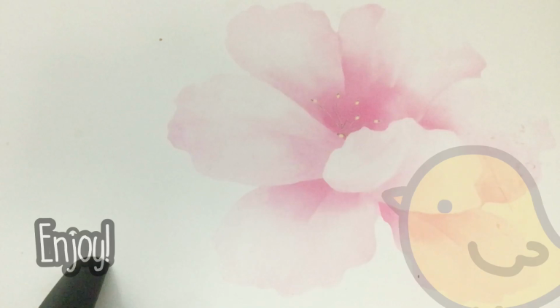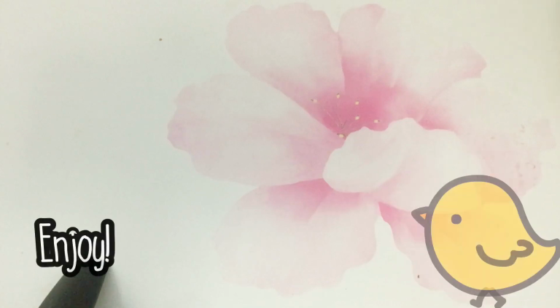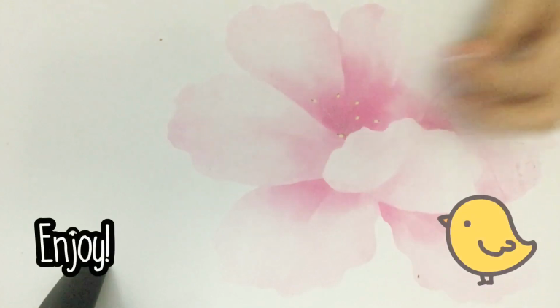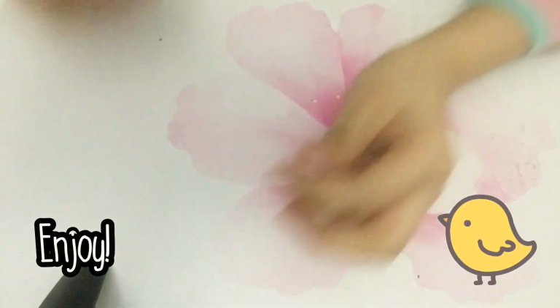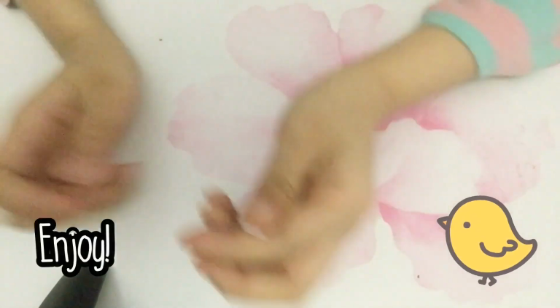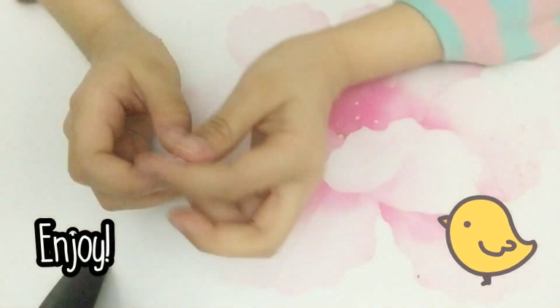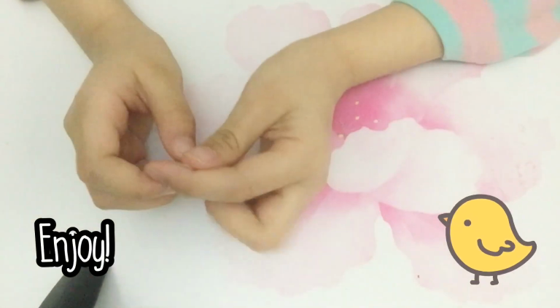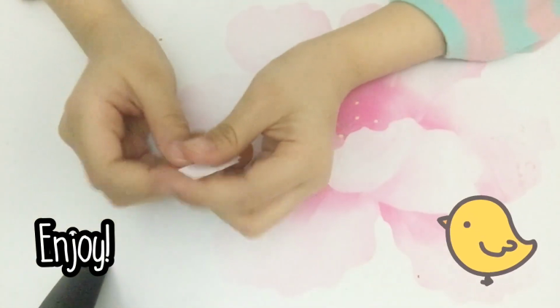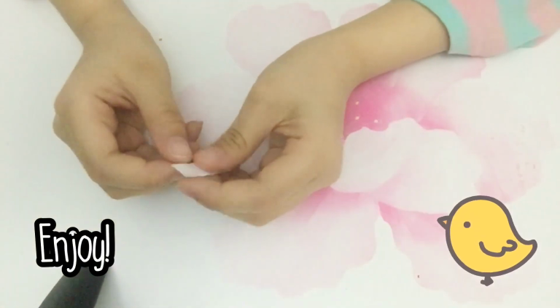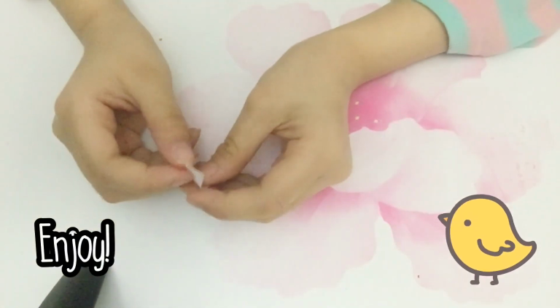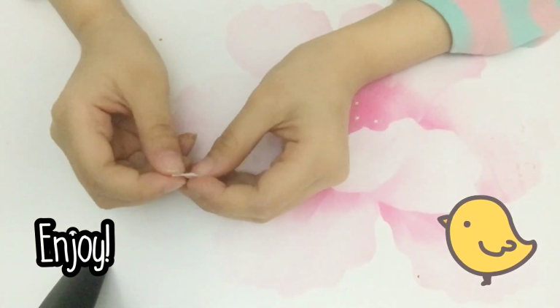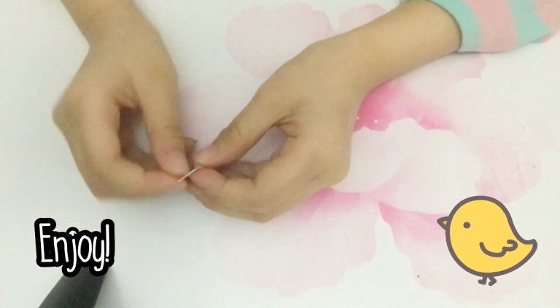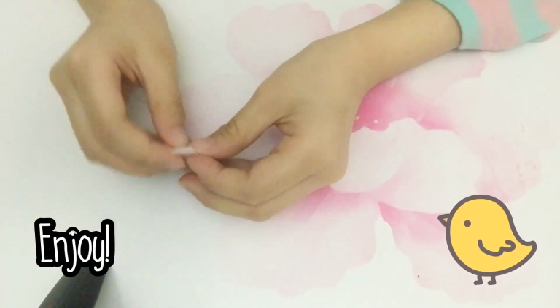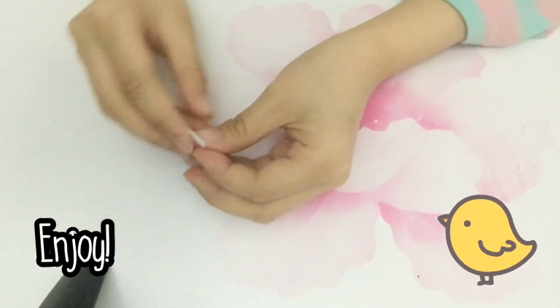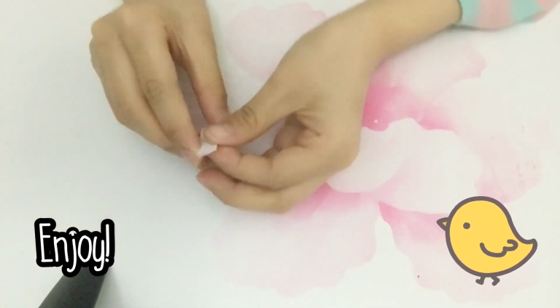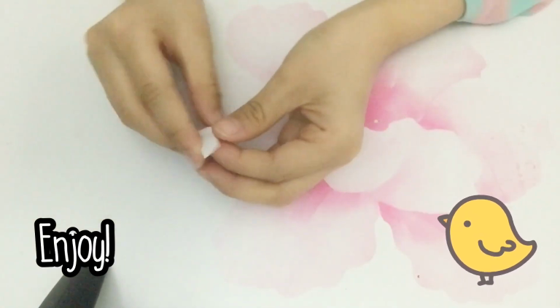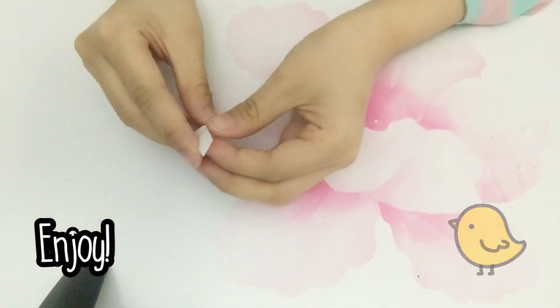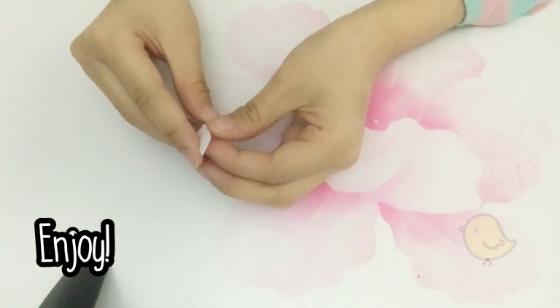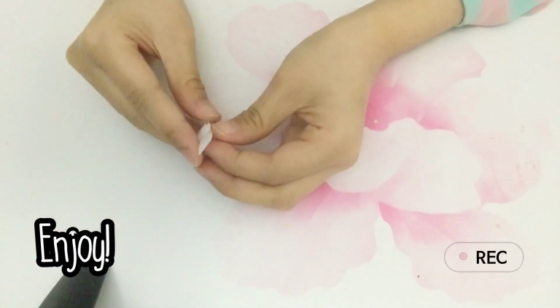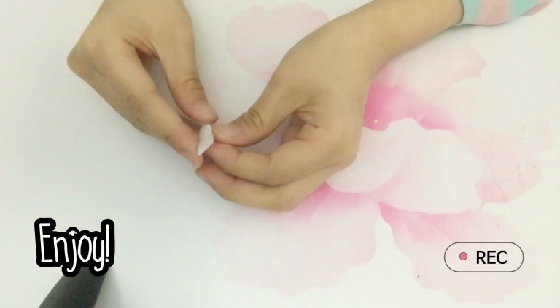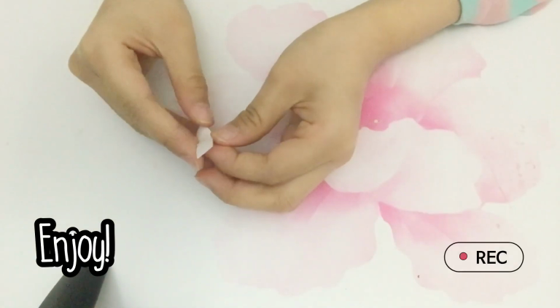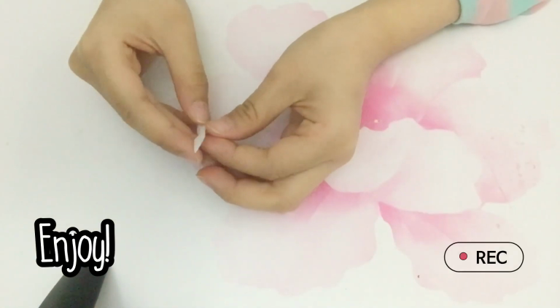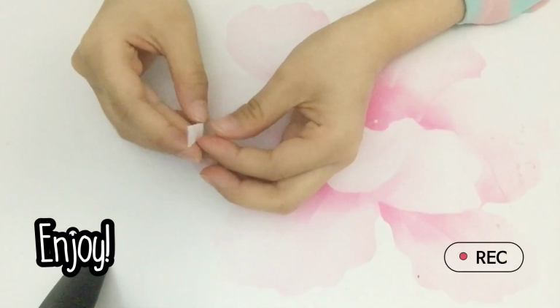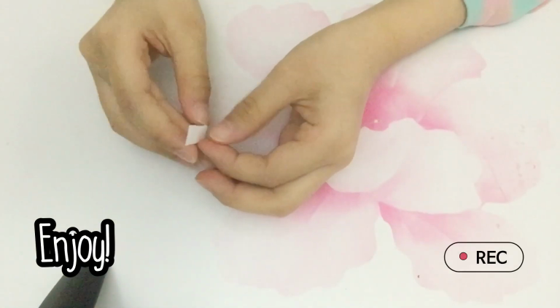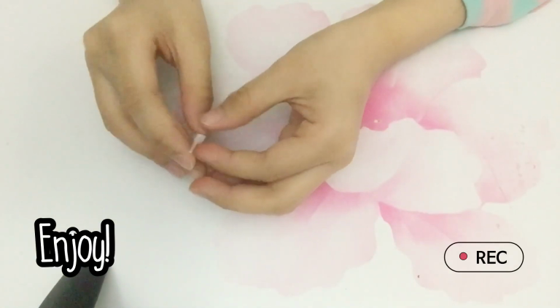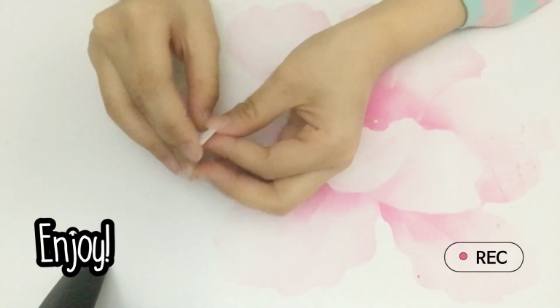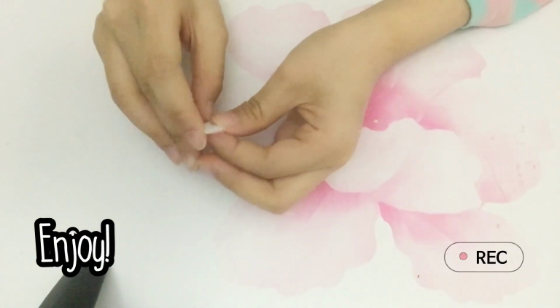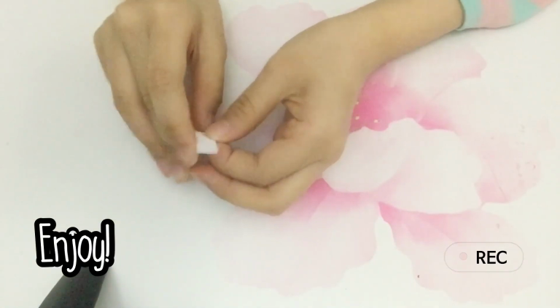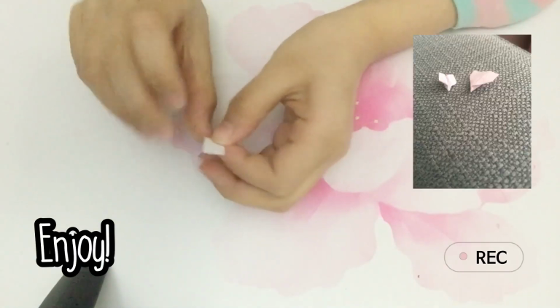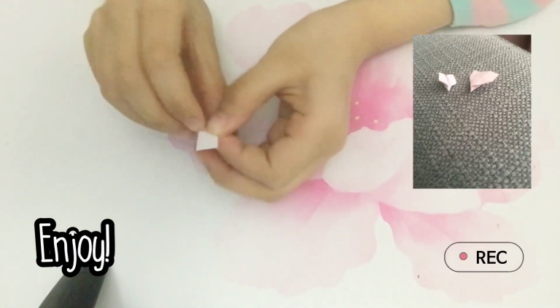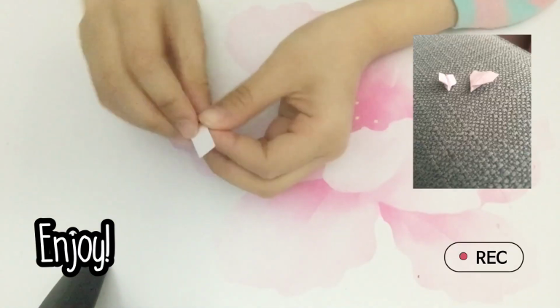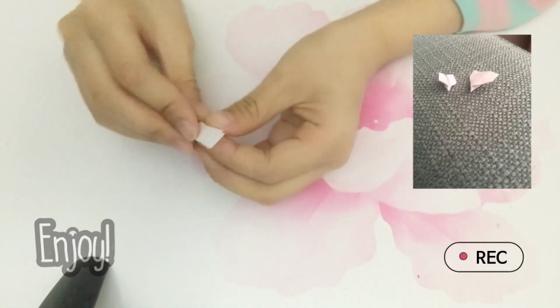Hello! Today I'm going to be showing you how to make a tiny paper apple.